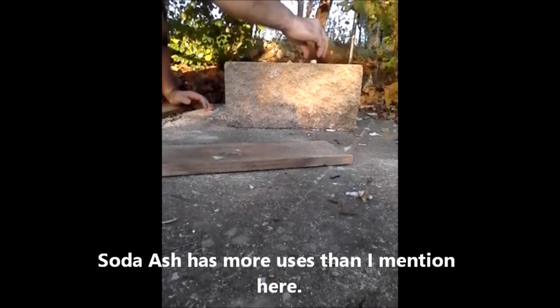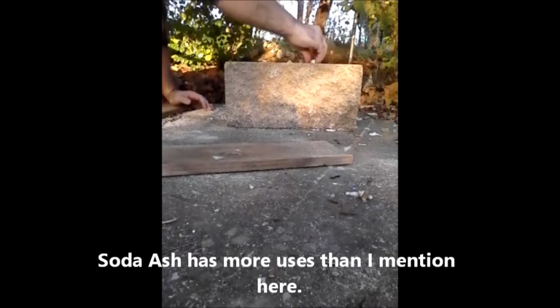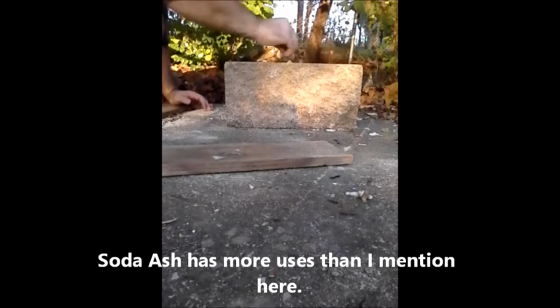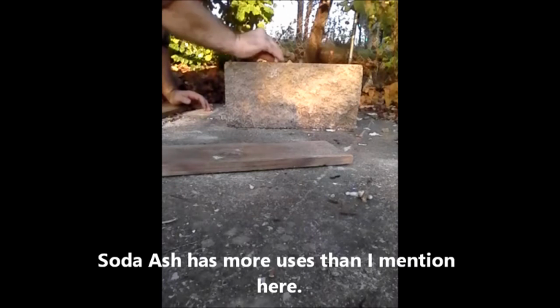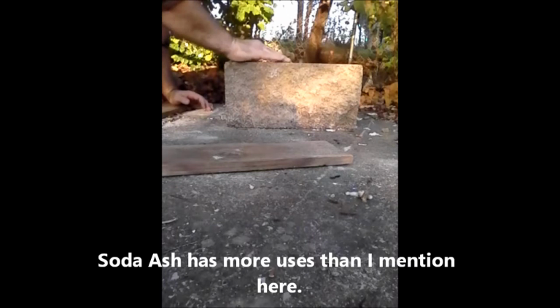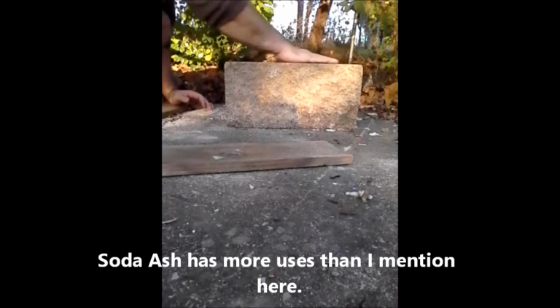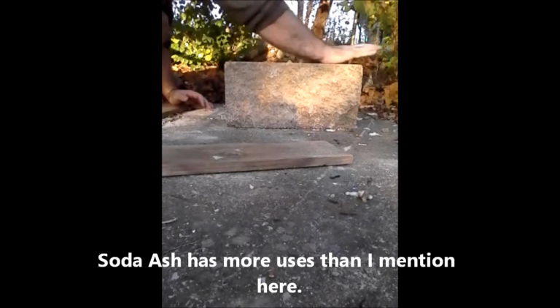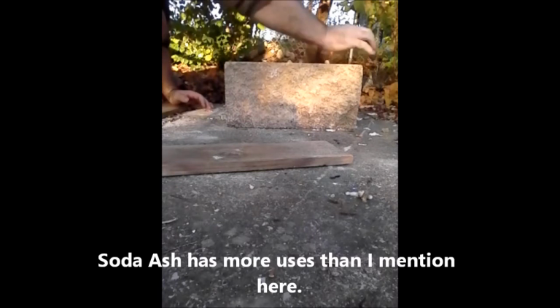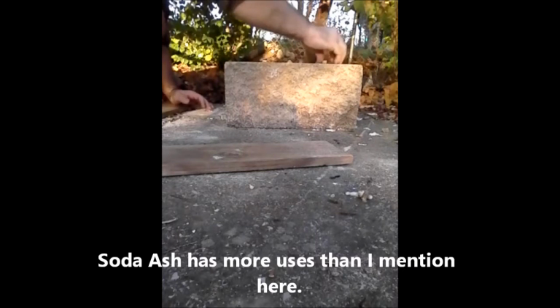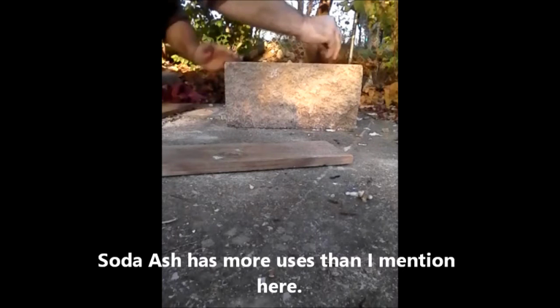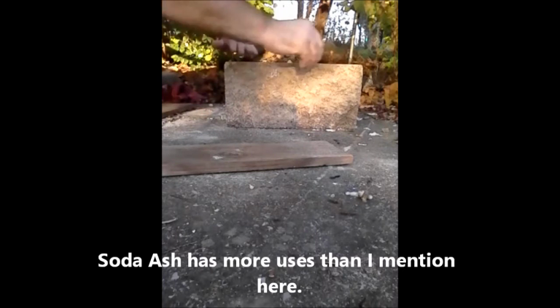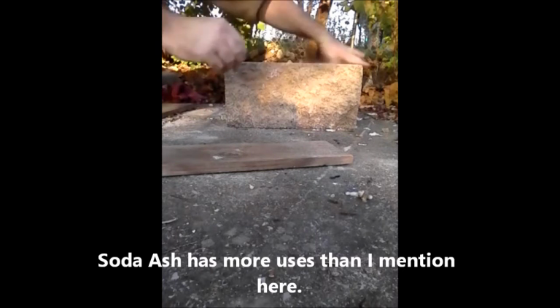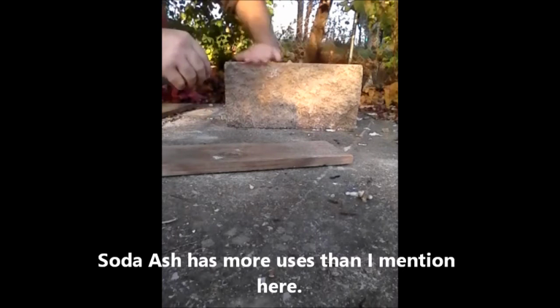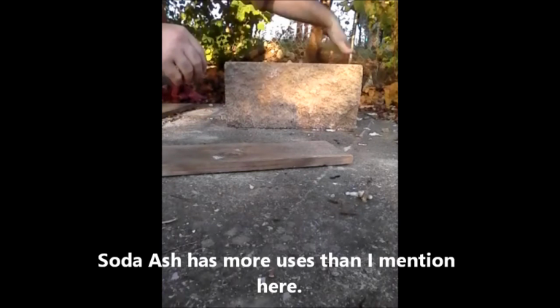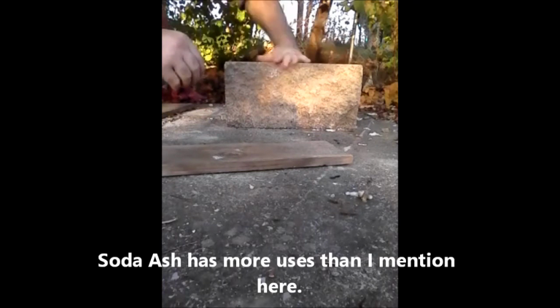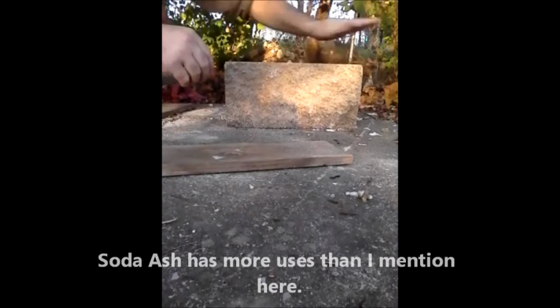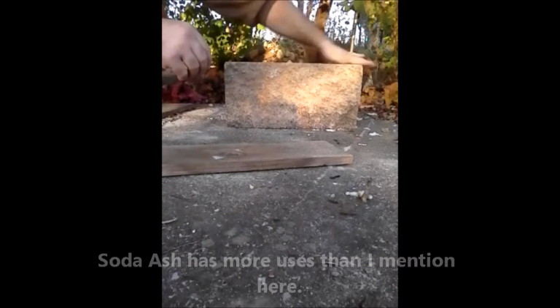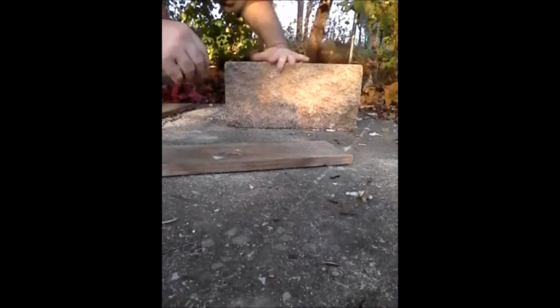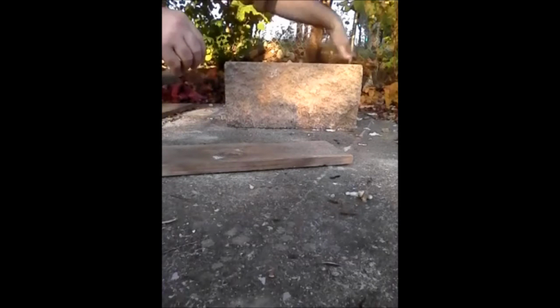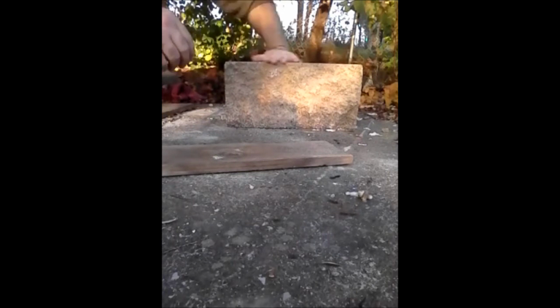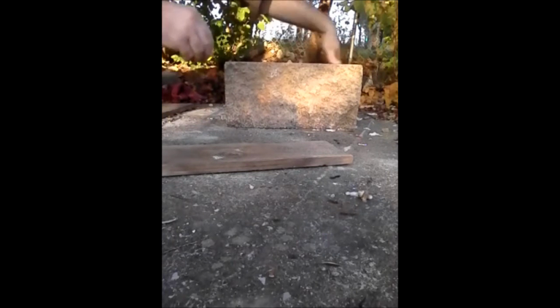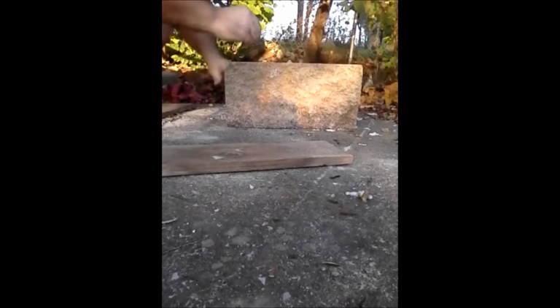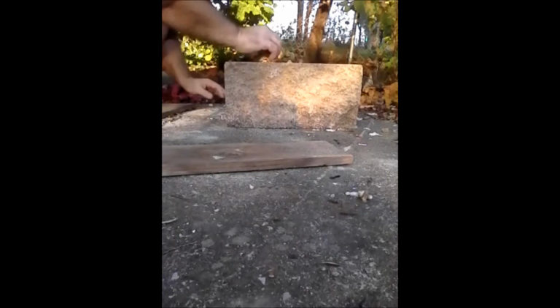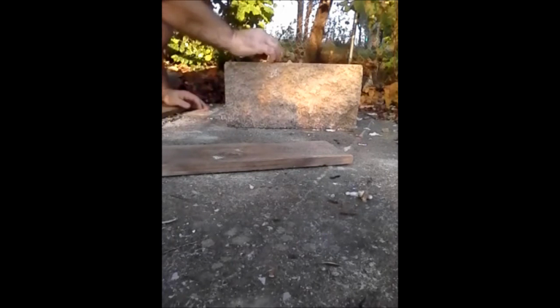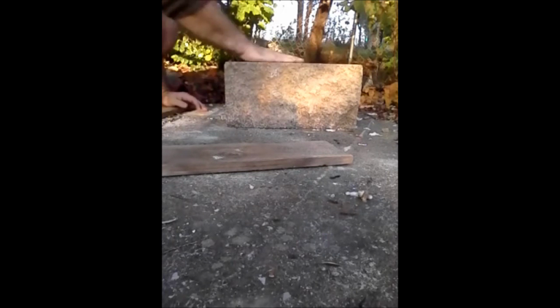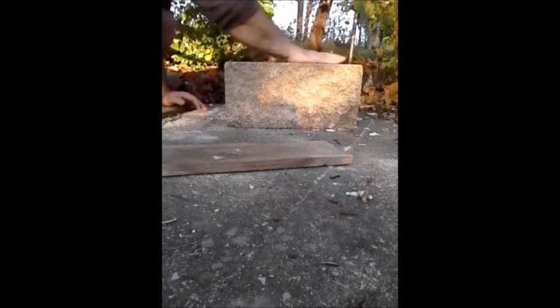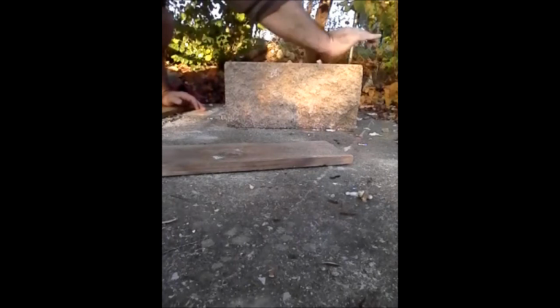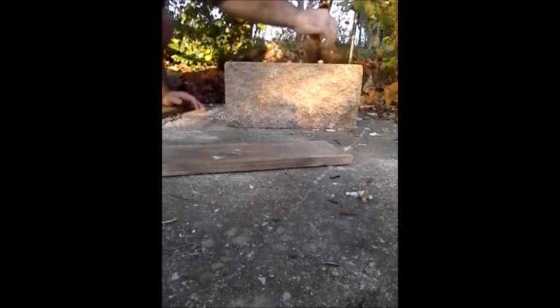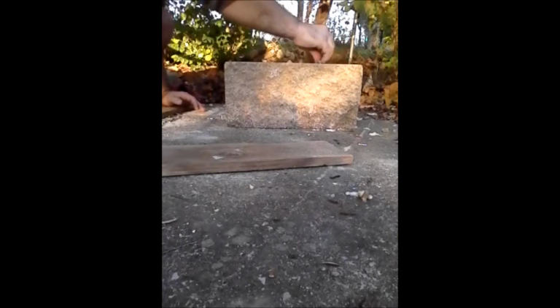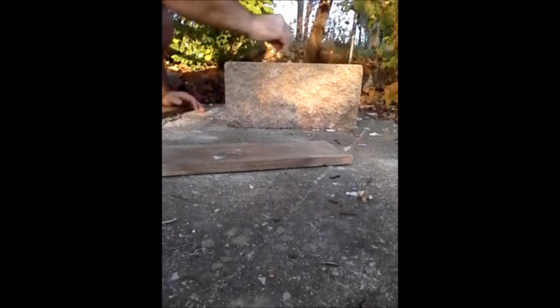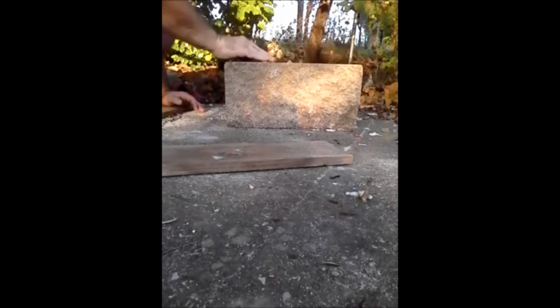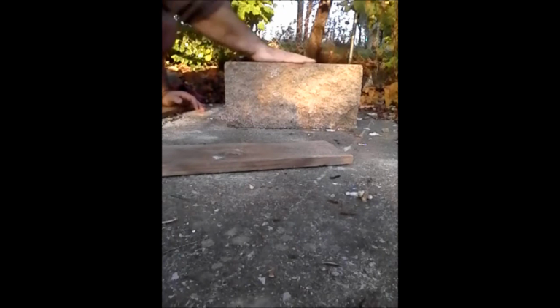Right here I'm just simply rolling it up, and I'm trying to knock off the excess on my surfaces here.